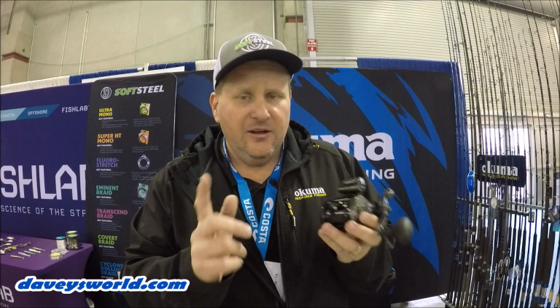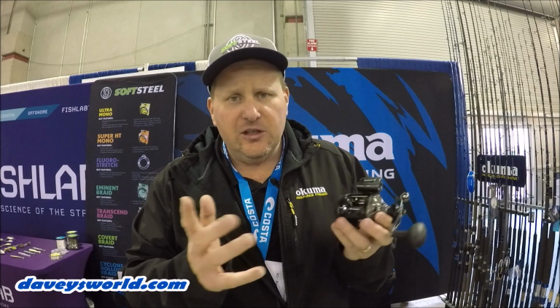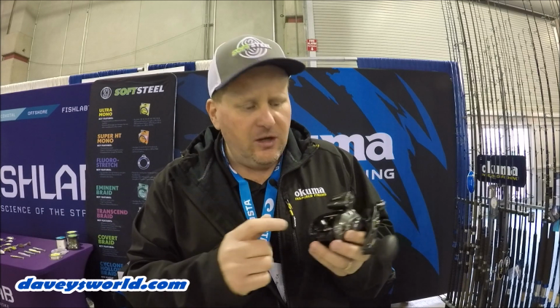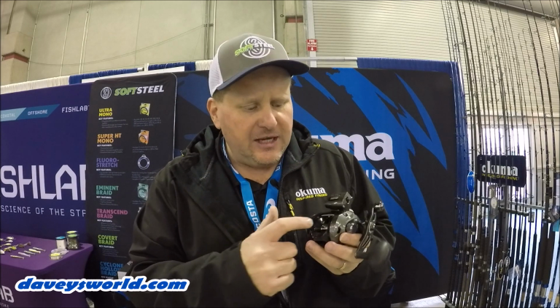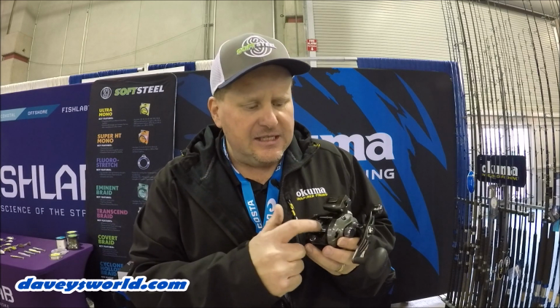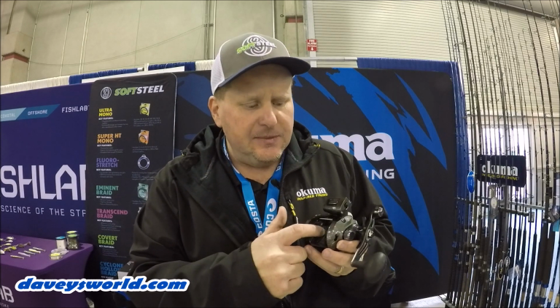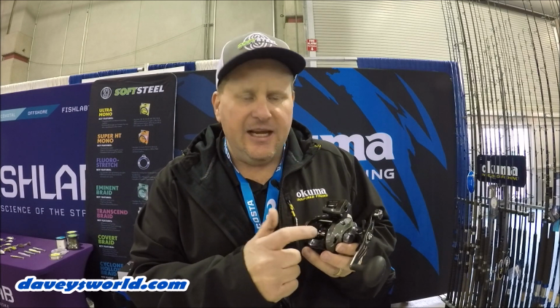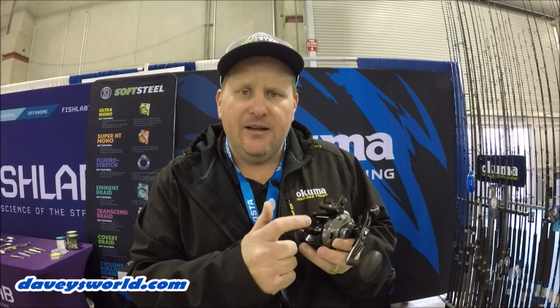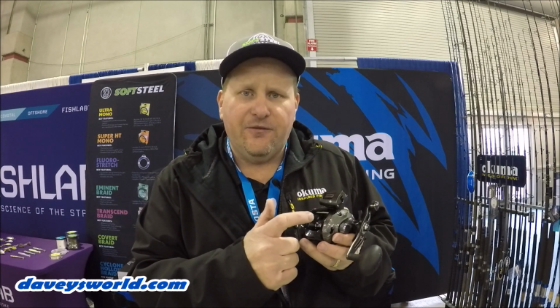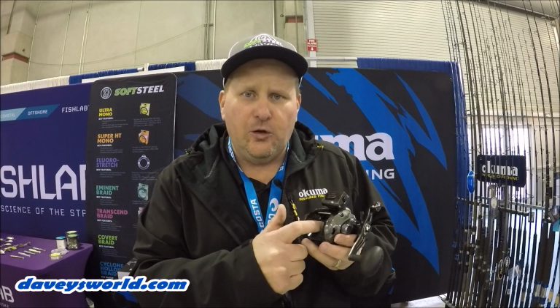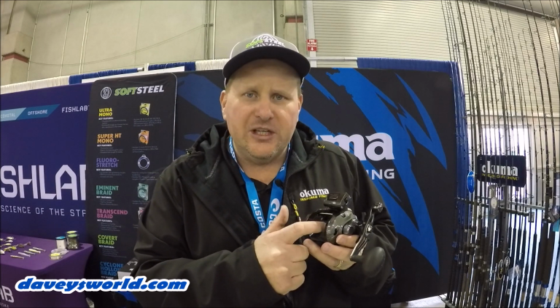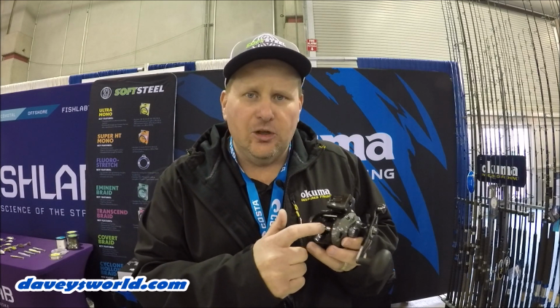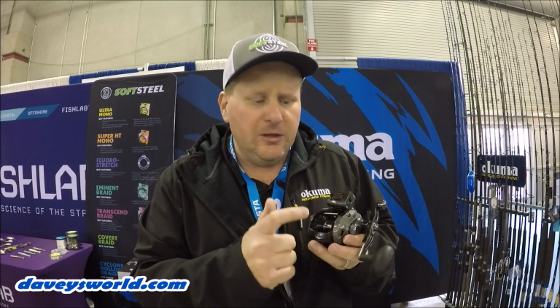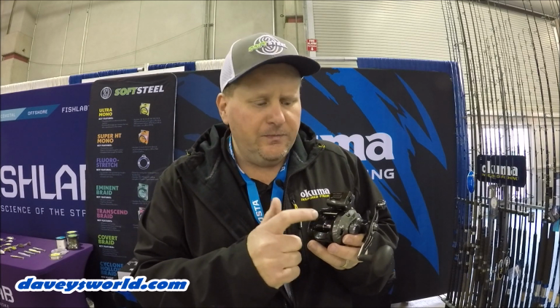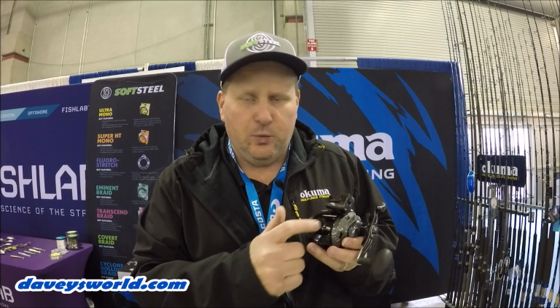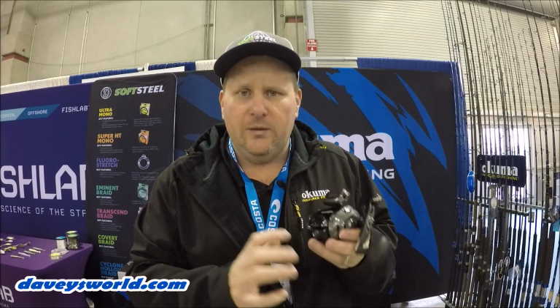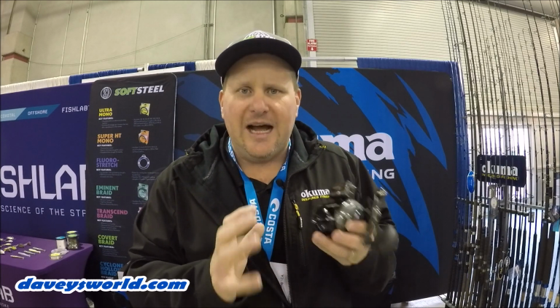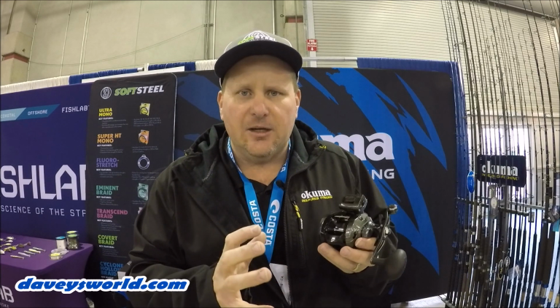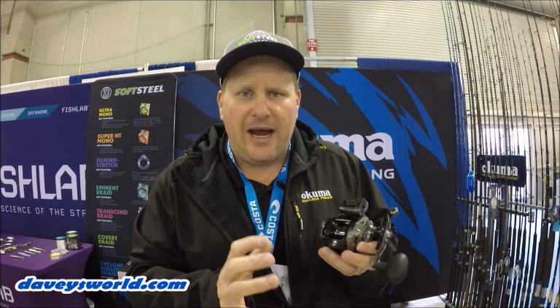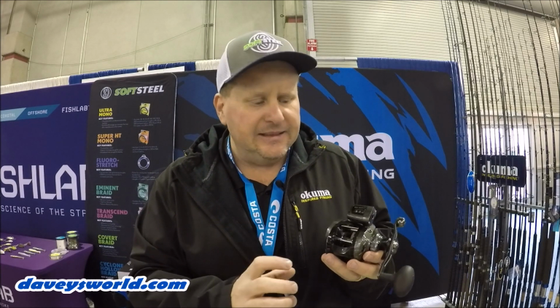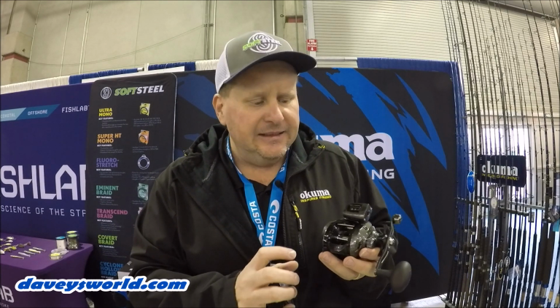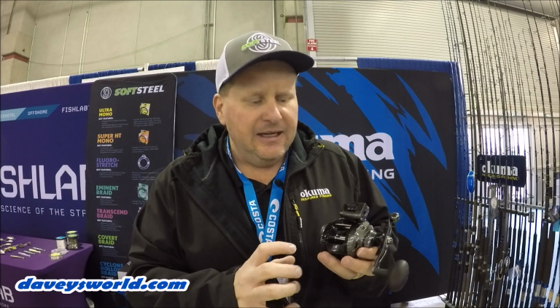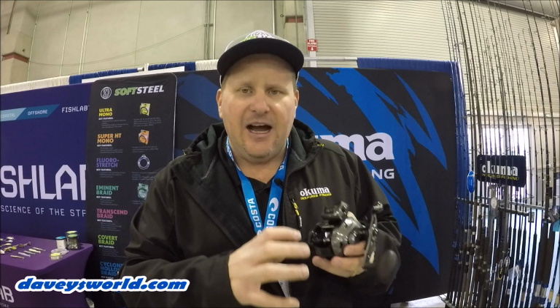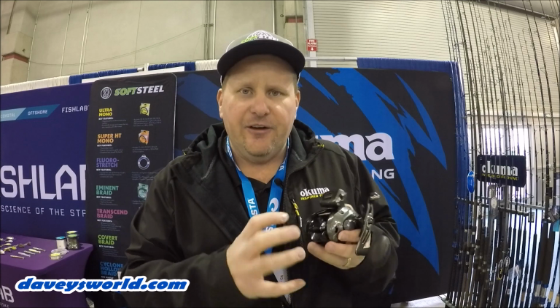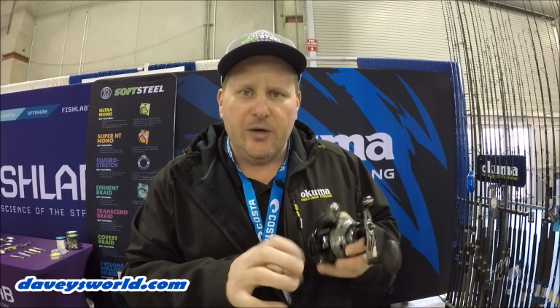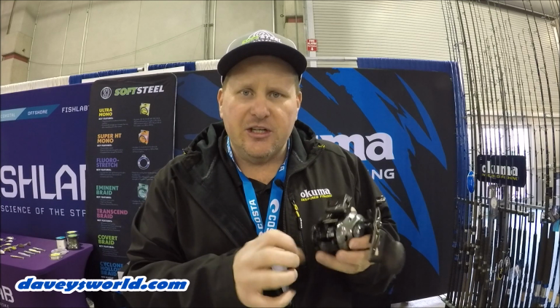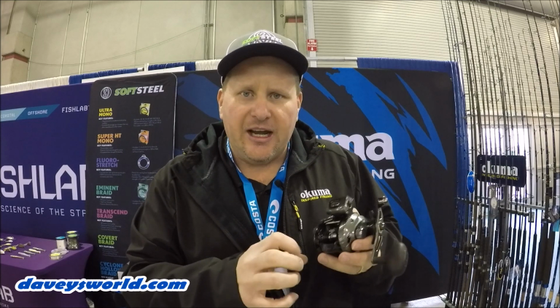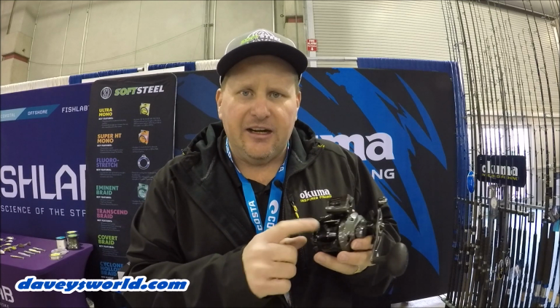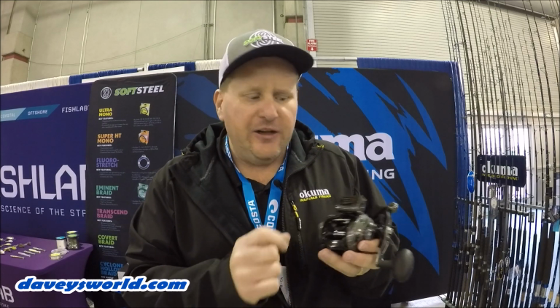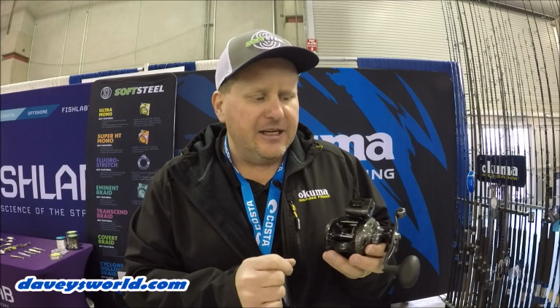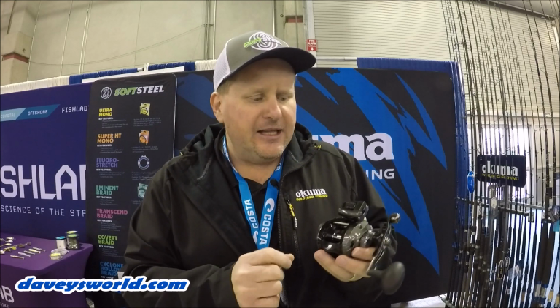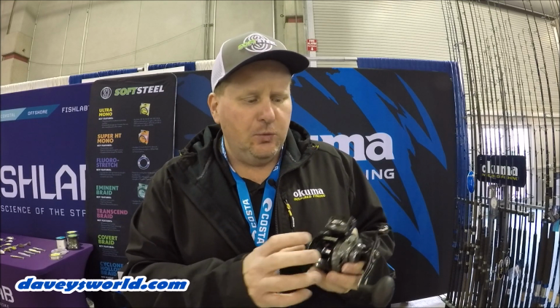First of all, it's got a deep-set, fully machined aluminum spool. Lots of capacity, very rigid — you're not going to get any flexing in that spool.